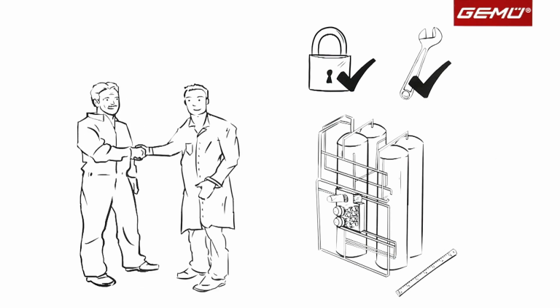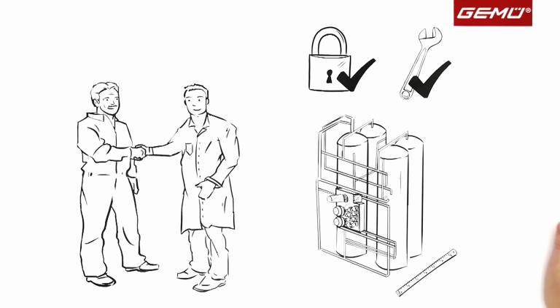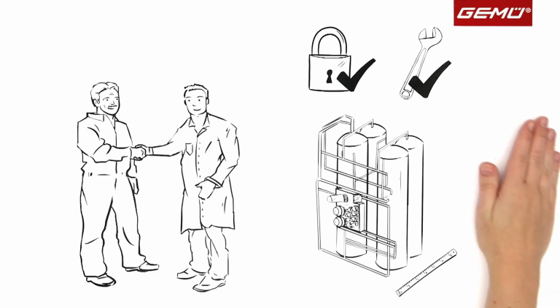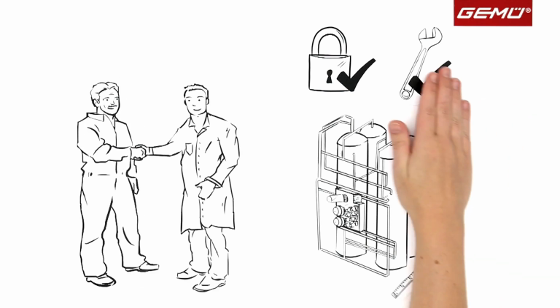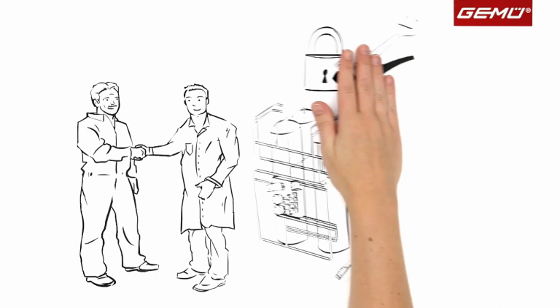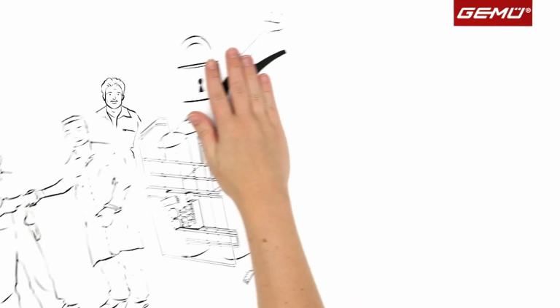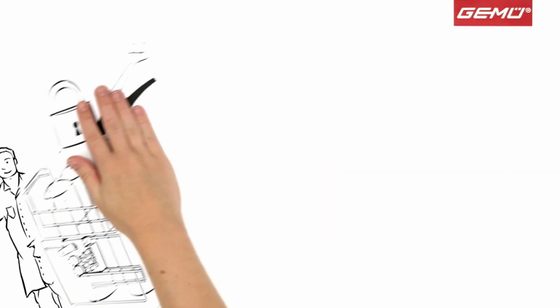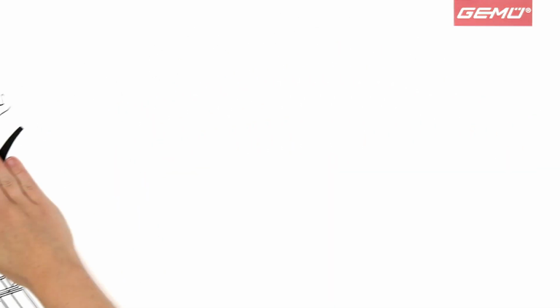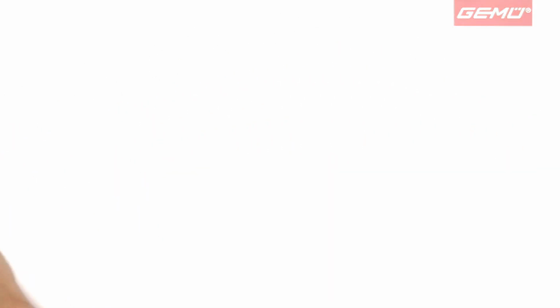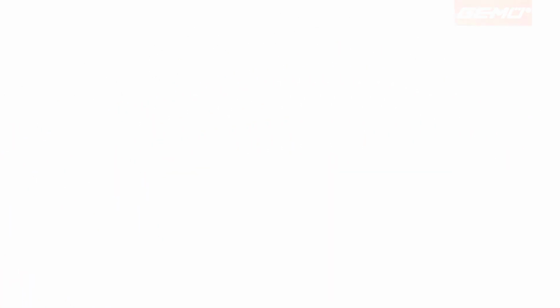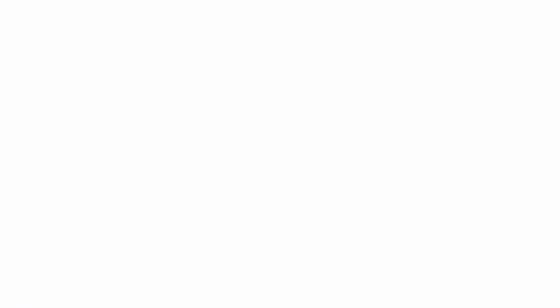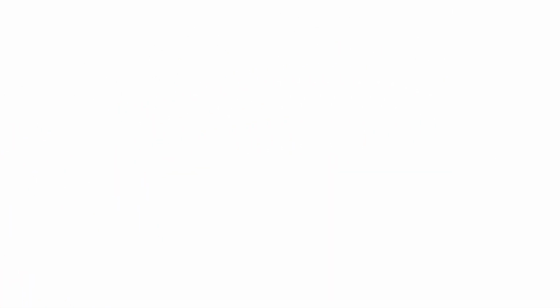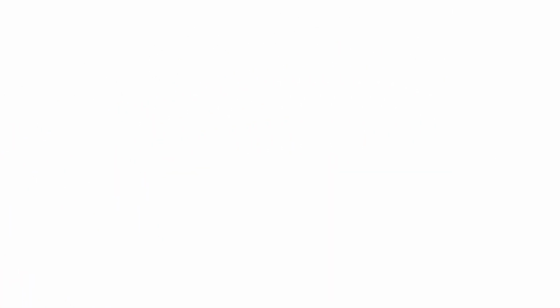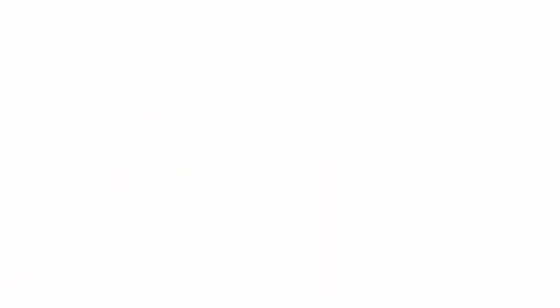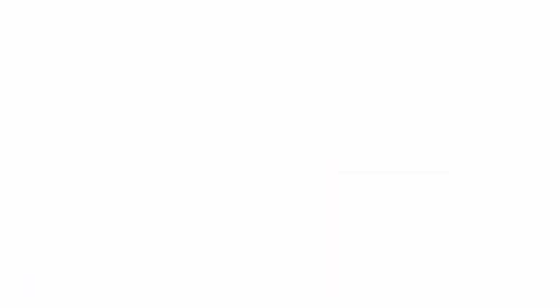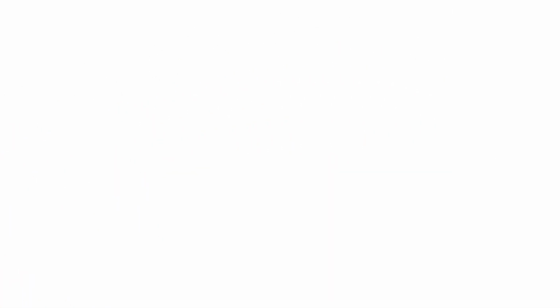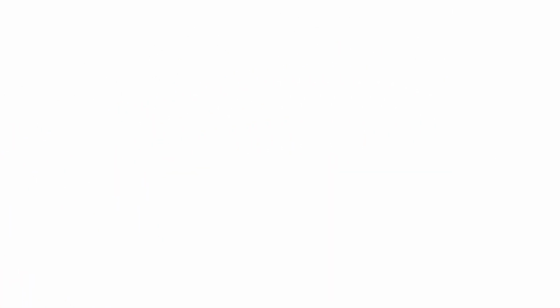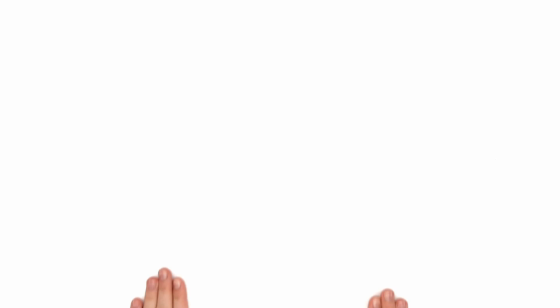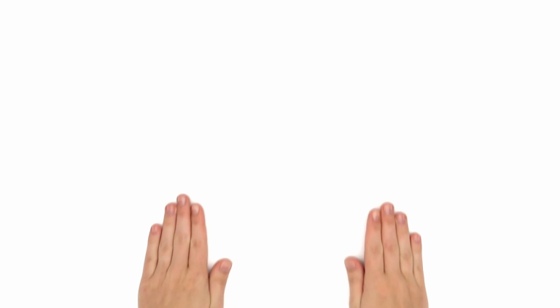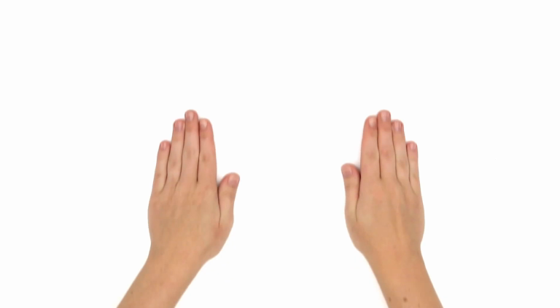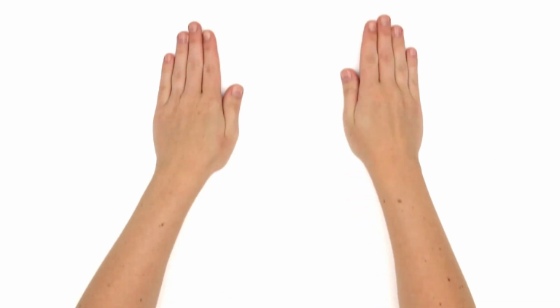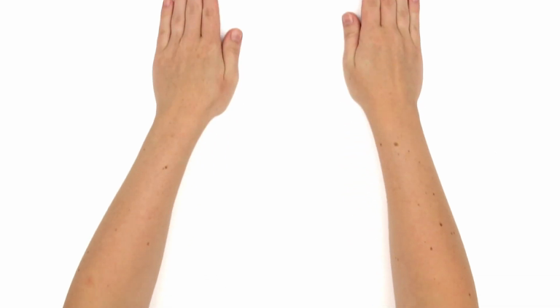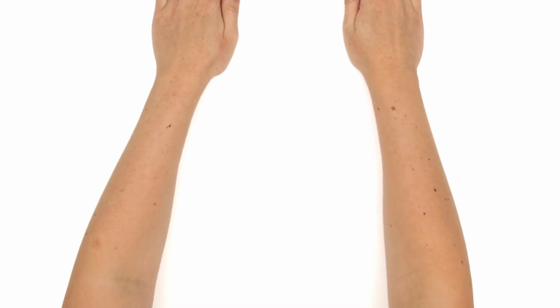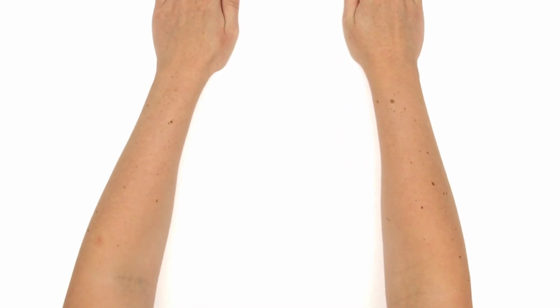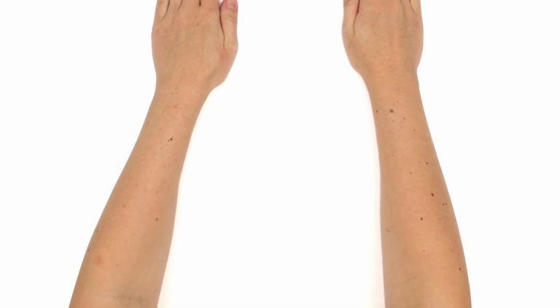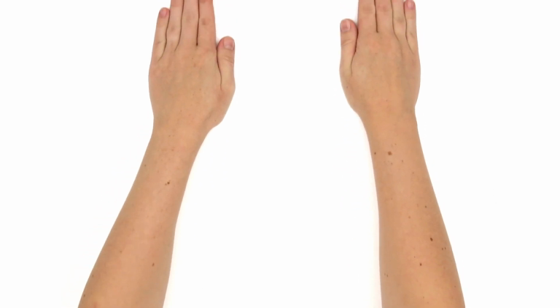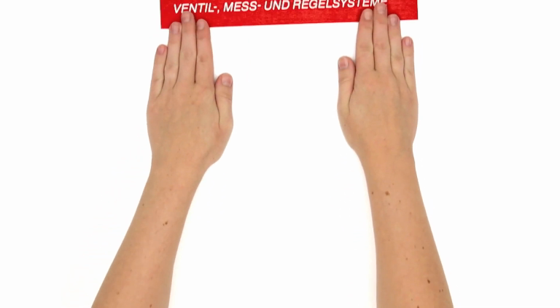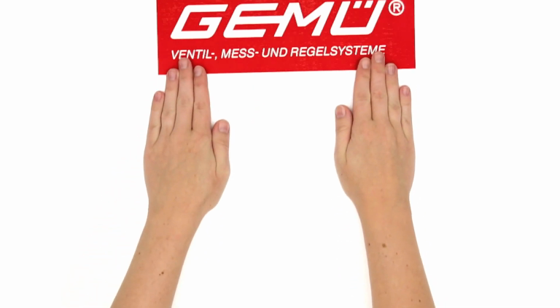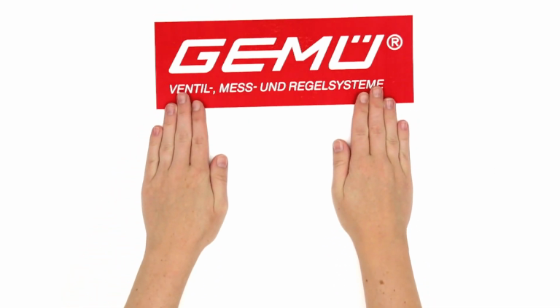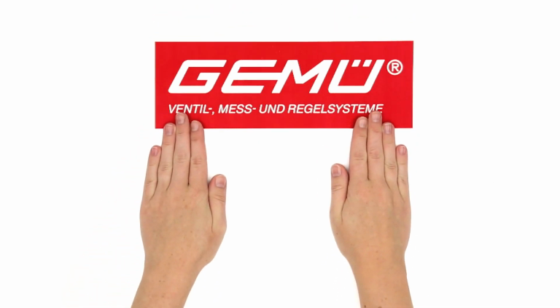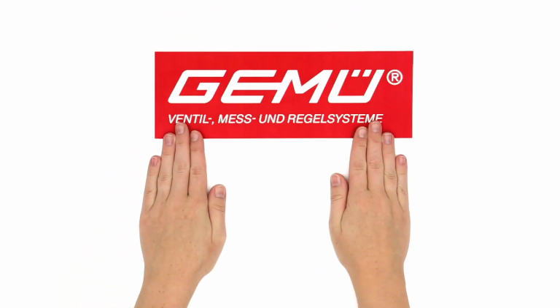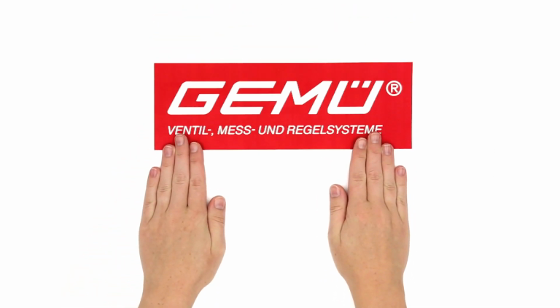Would you like to learn more about compact multi-port valve blocks? Ask GAMOO.